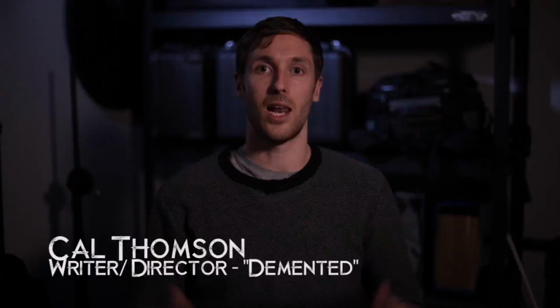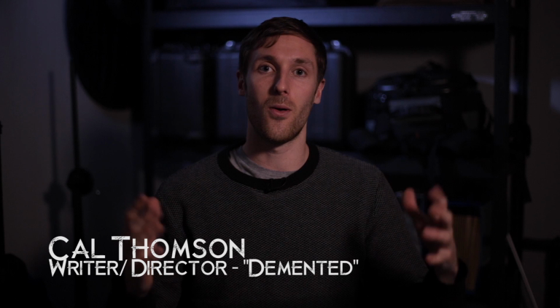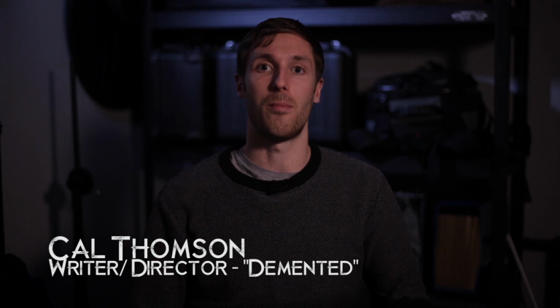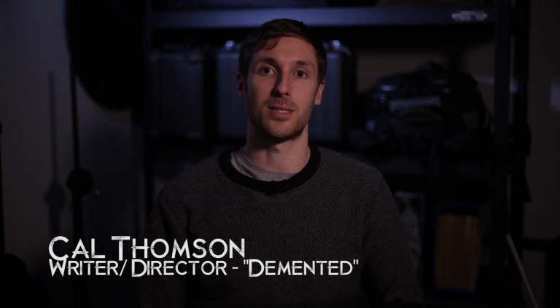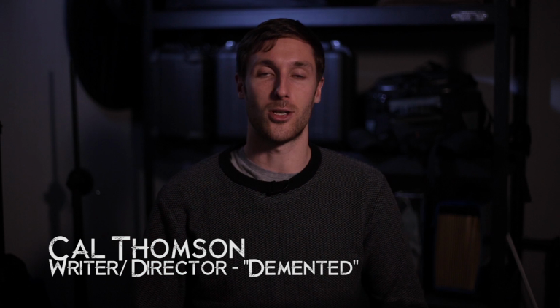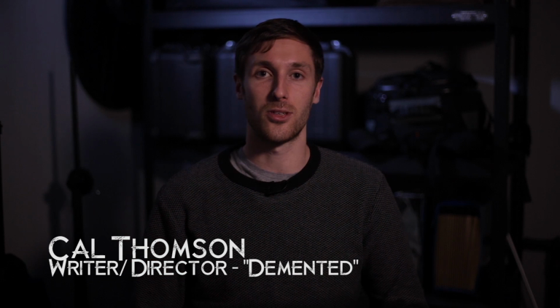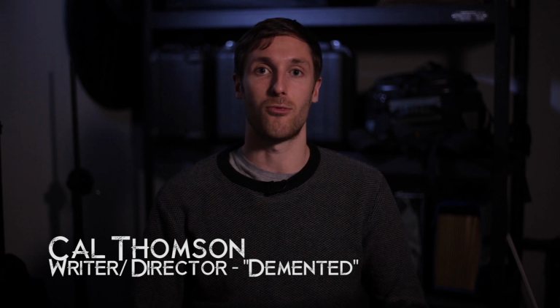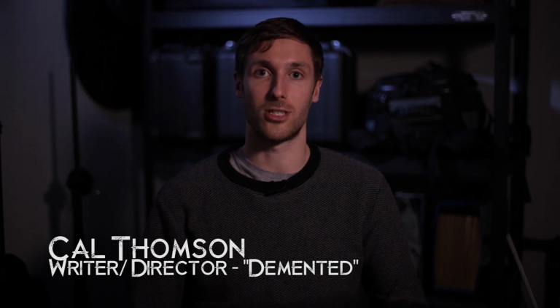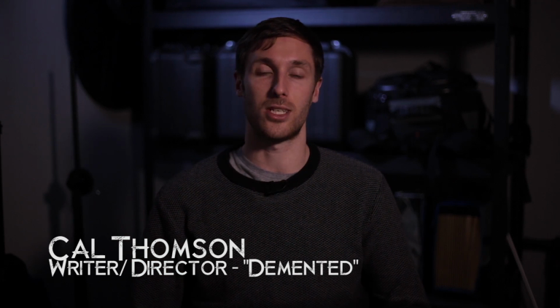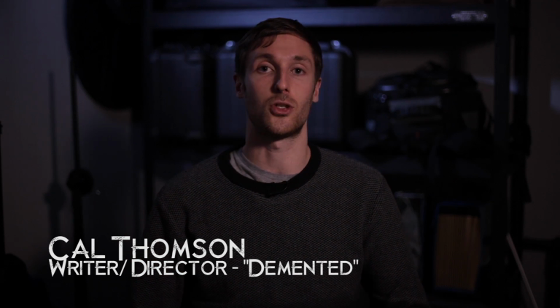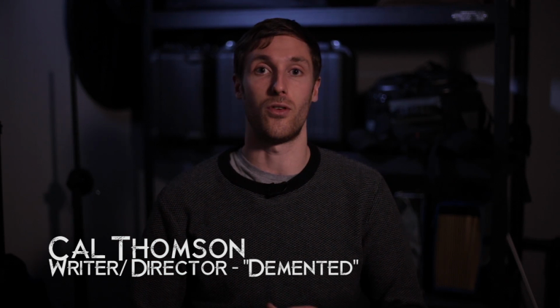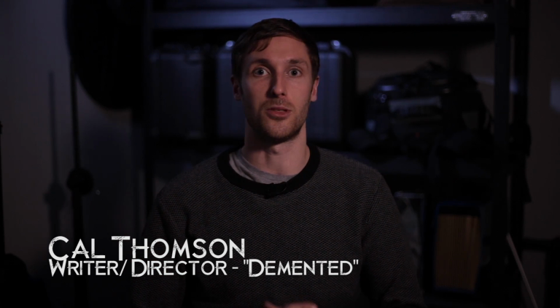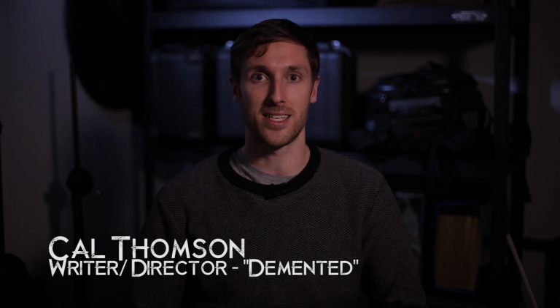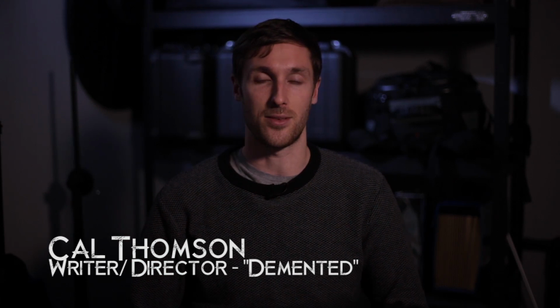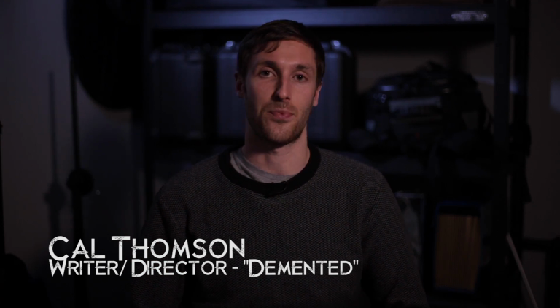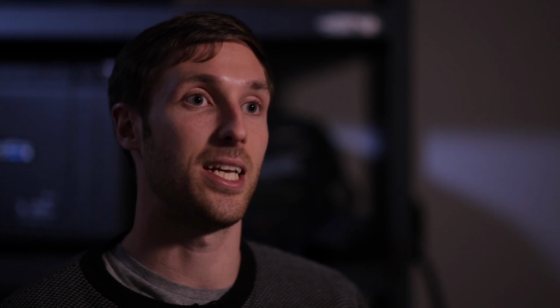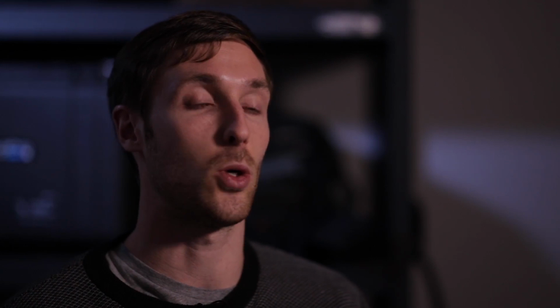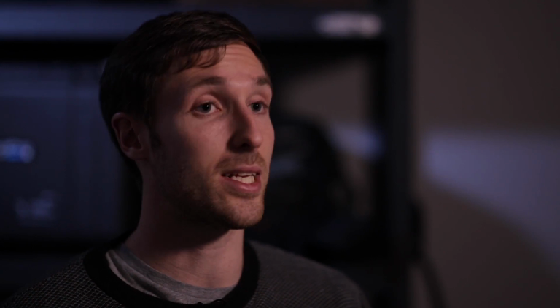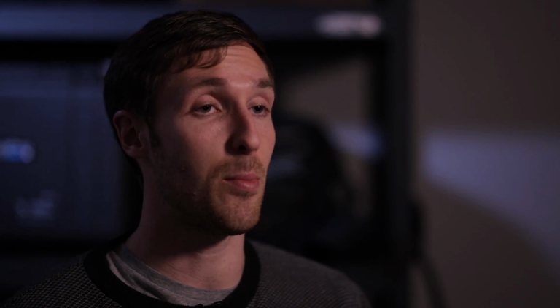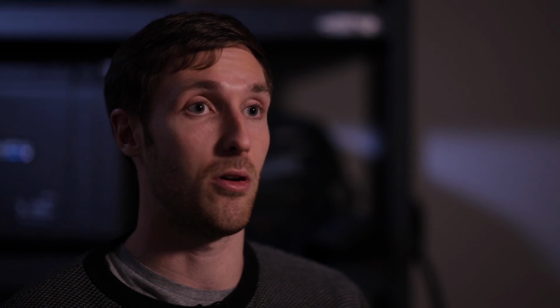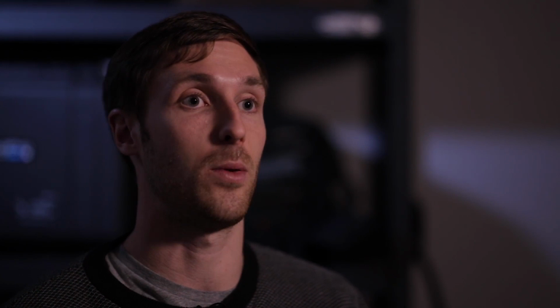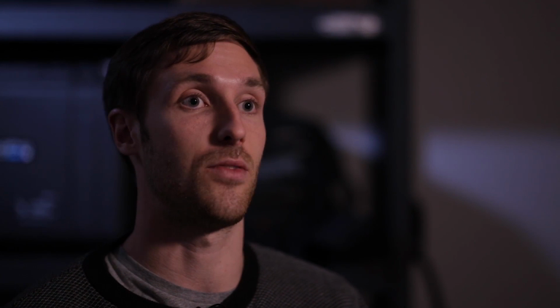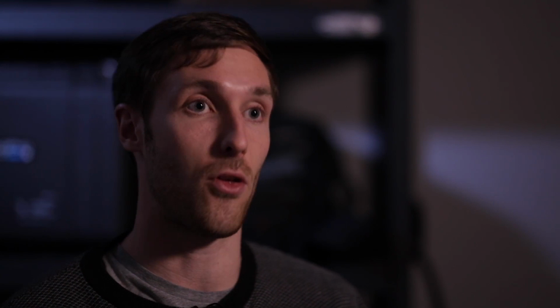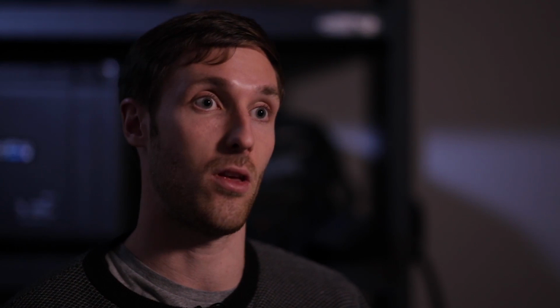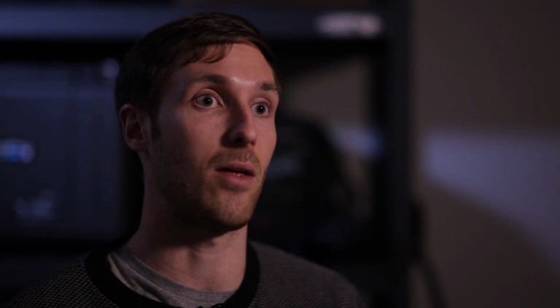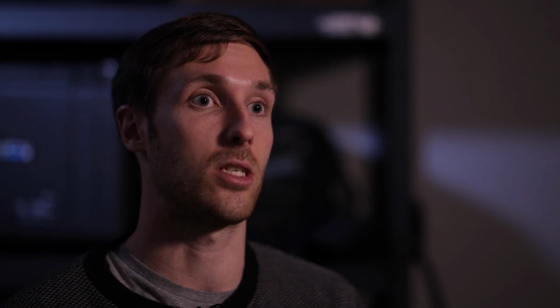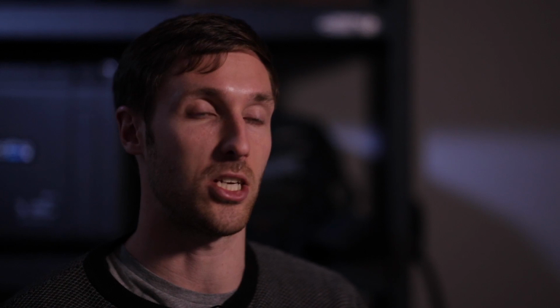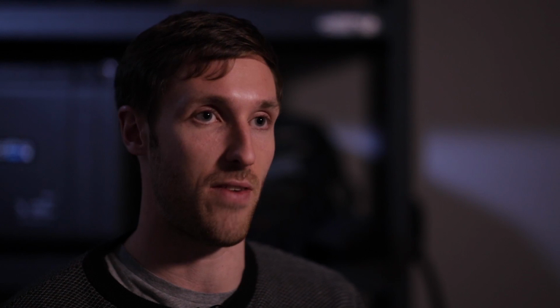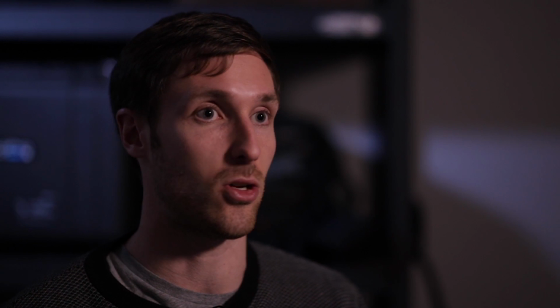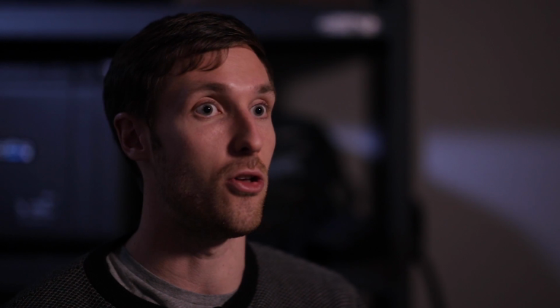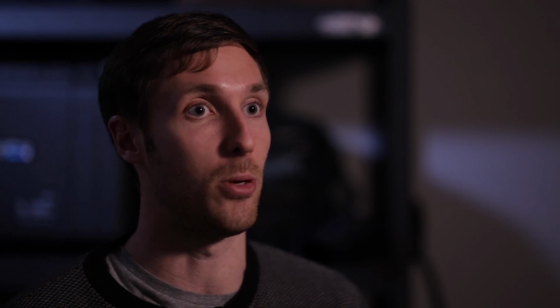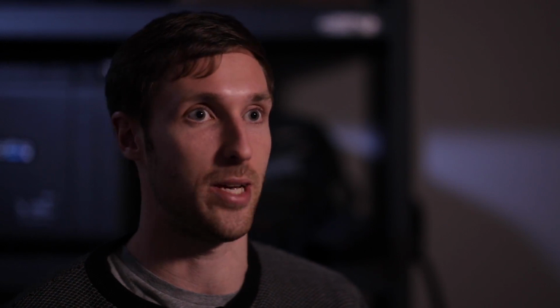Hello, my name is Cal Thompson, writer-director of the short film Demented. I'm here to give you a quick tip on how we achieve the frothing at the mouth special effect on no budget.